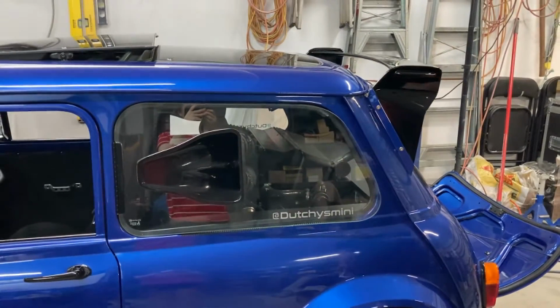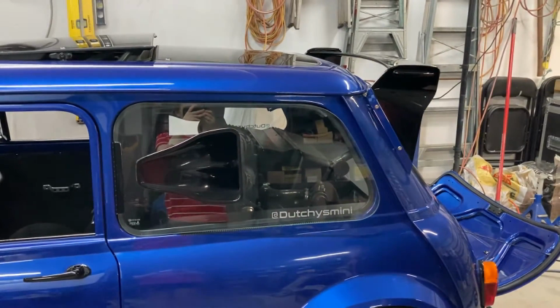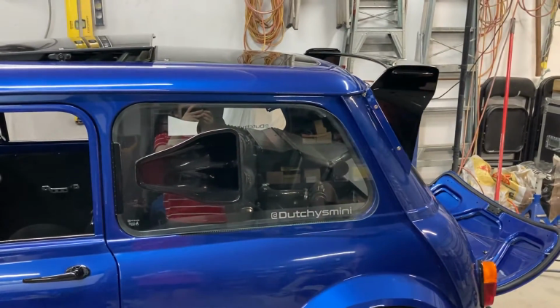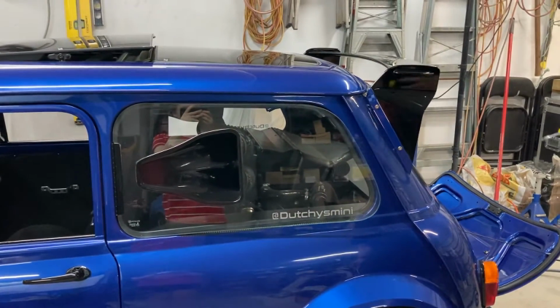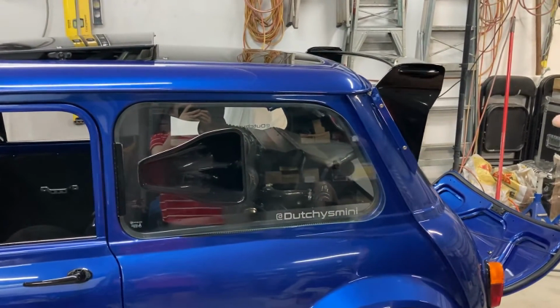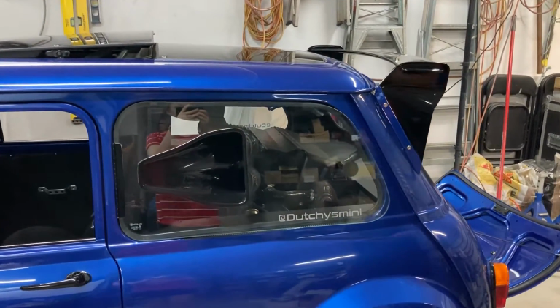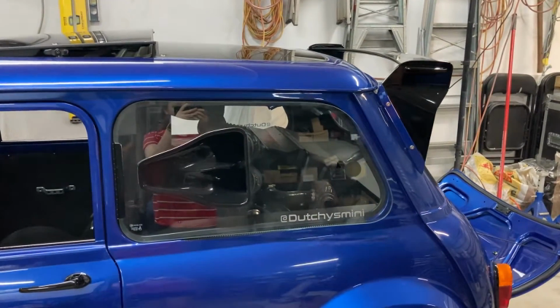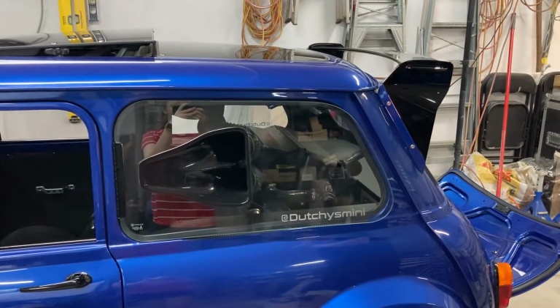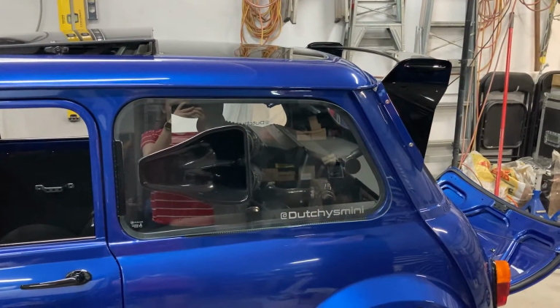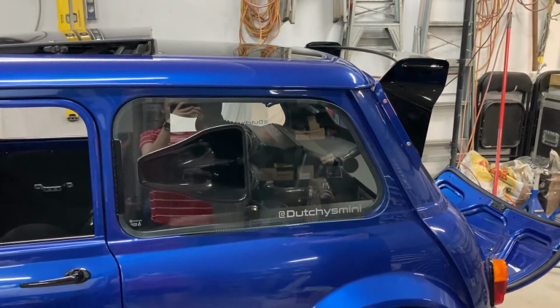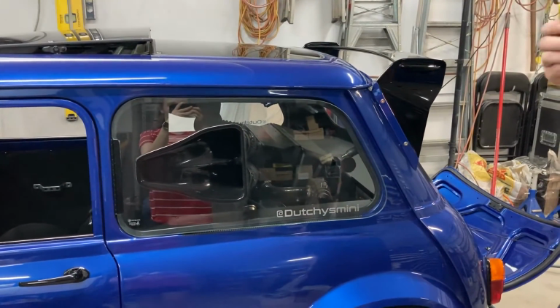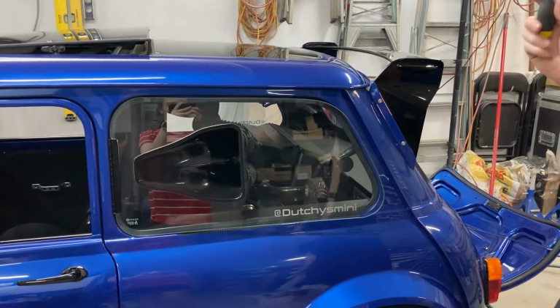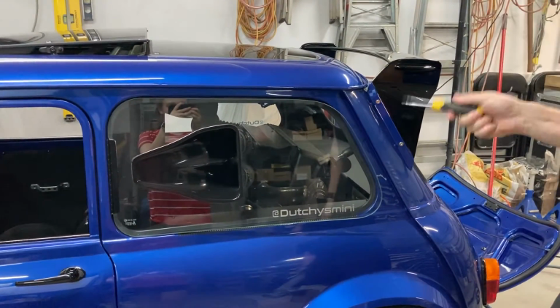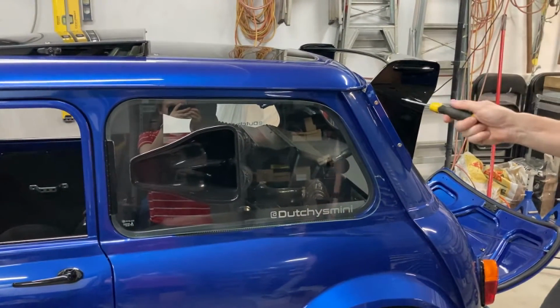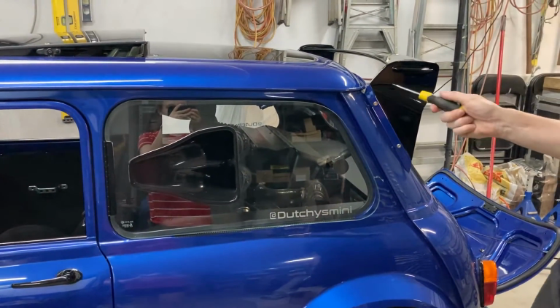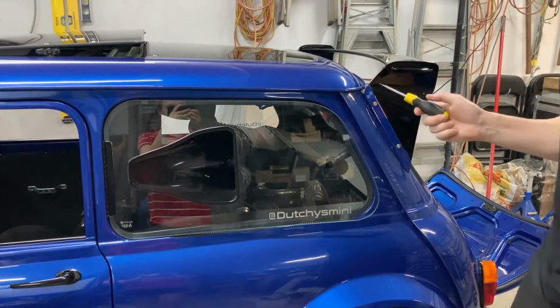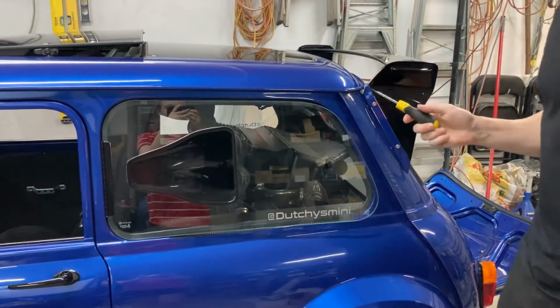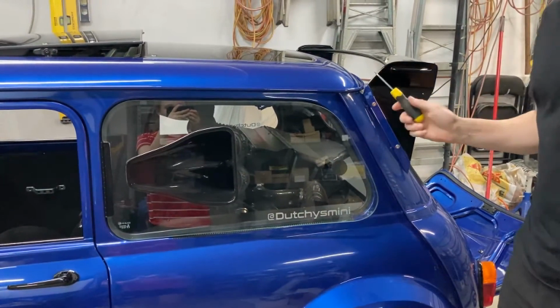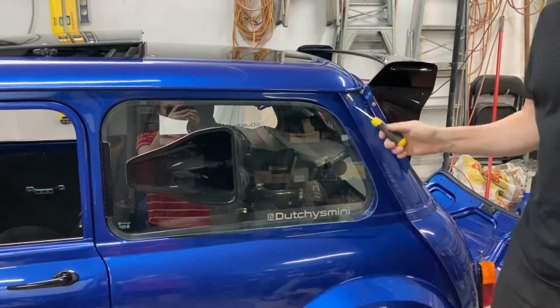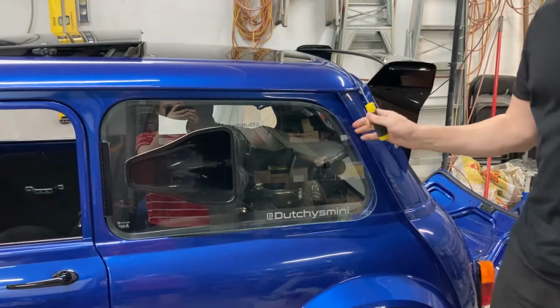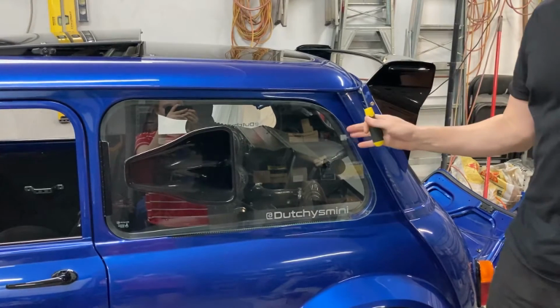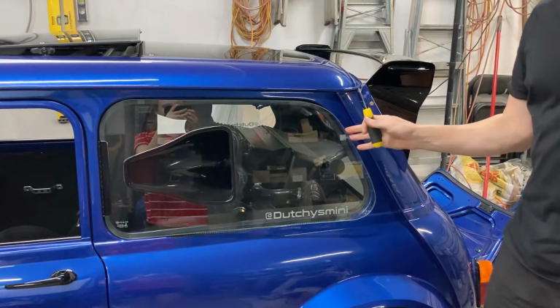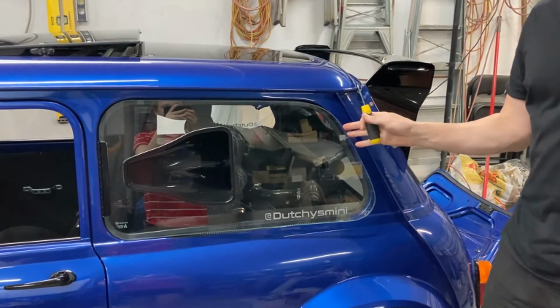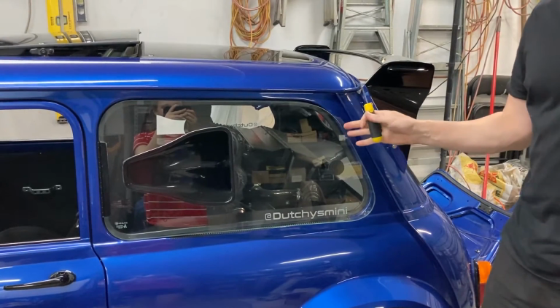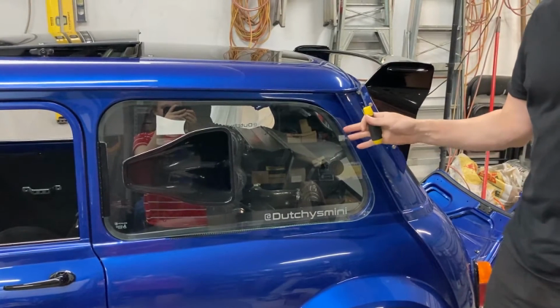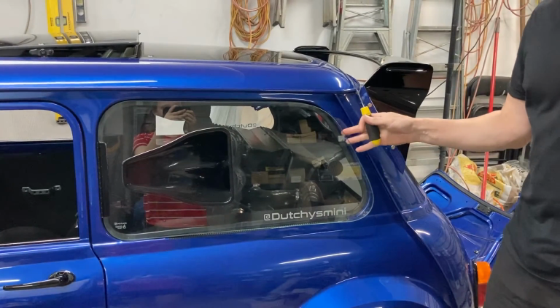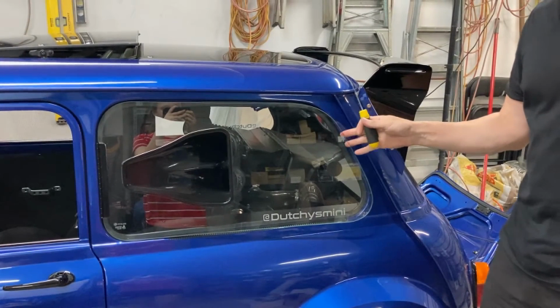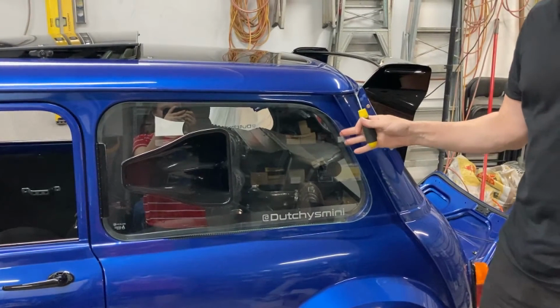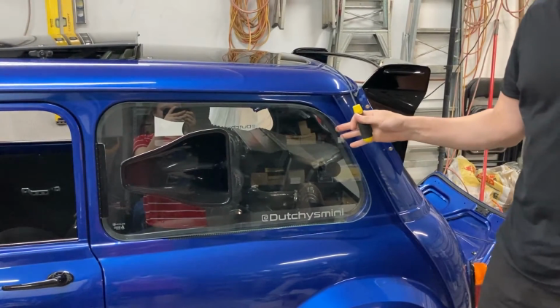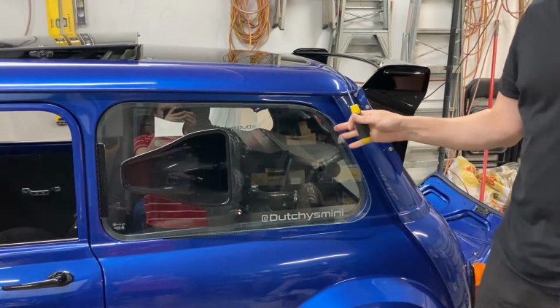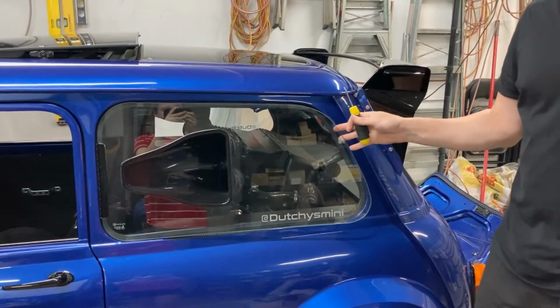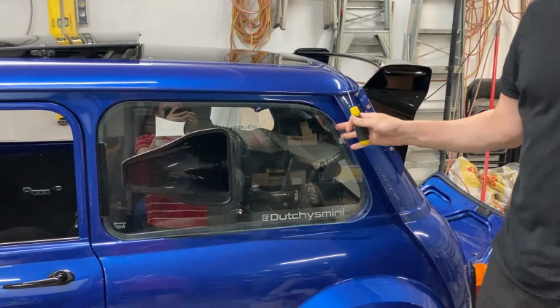Hey all, it's Dutchies Mini here. I'm just going to quickly show you how I'll take this rear window out so I can access the engine.